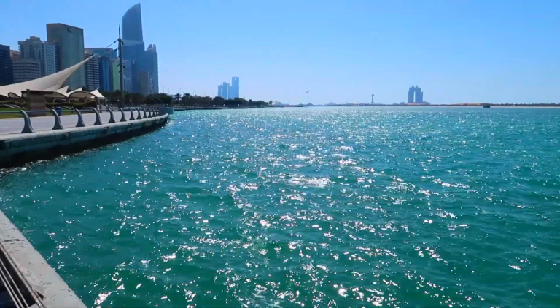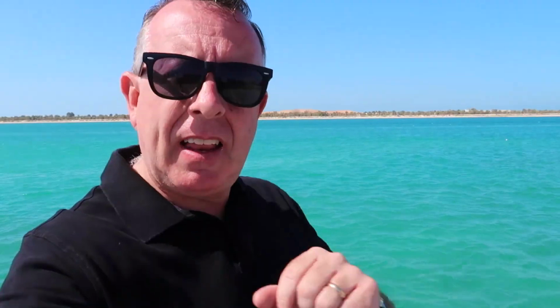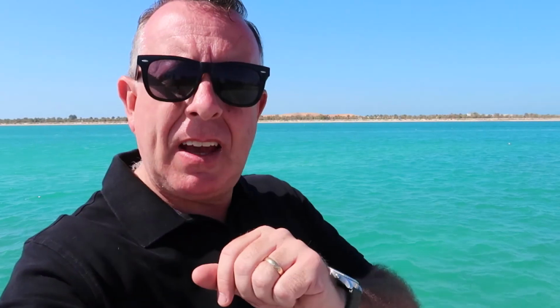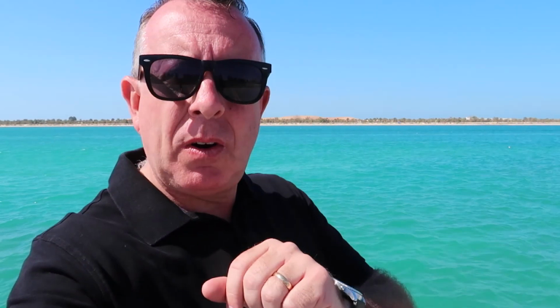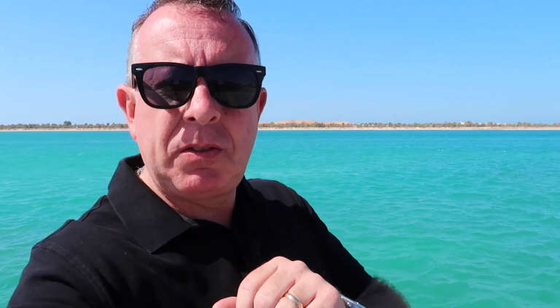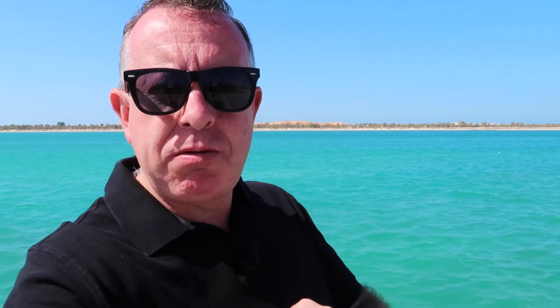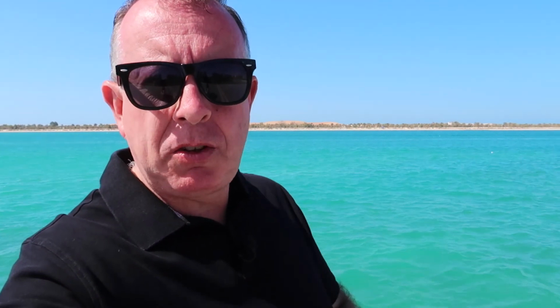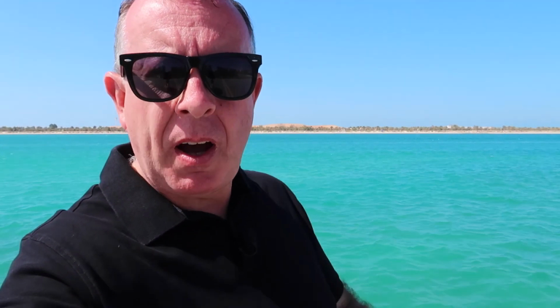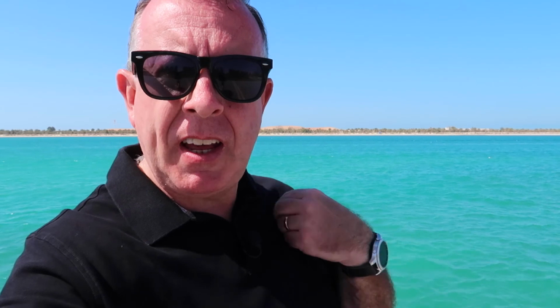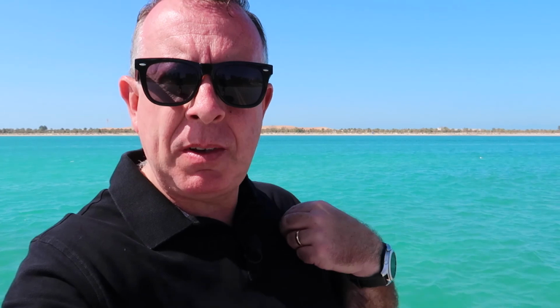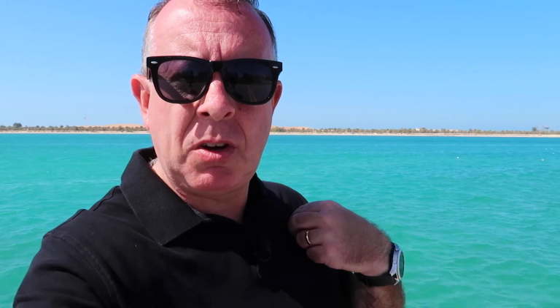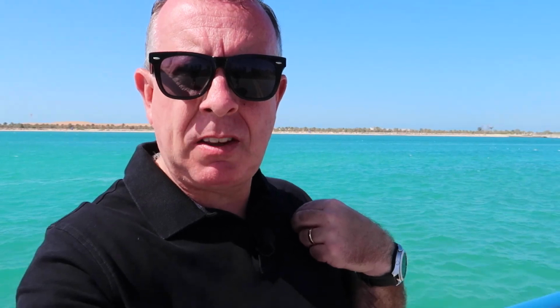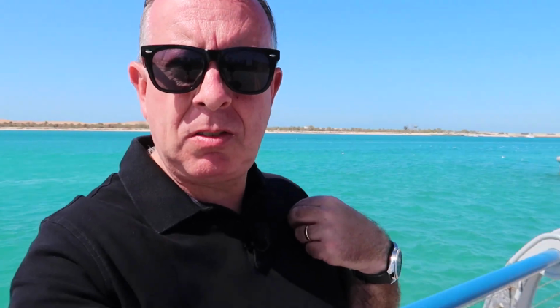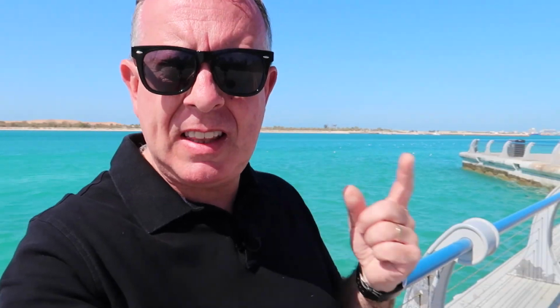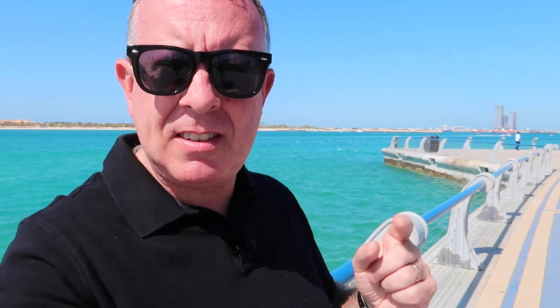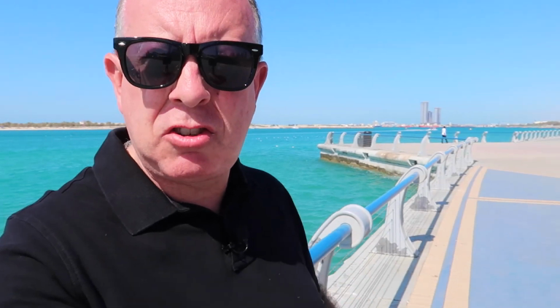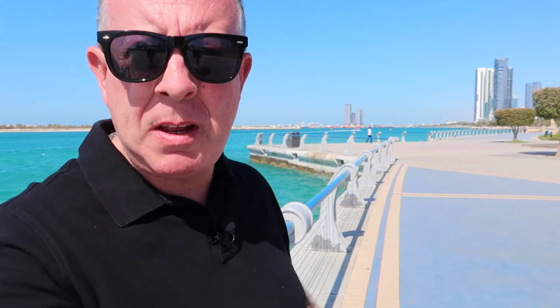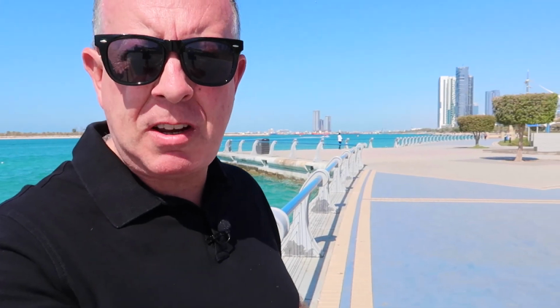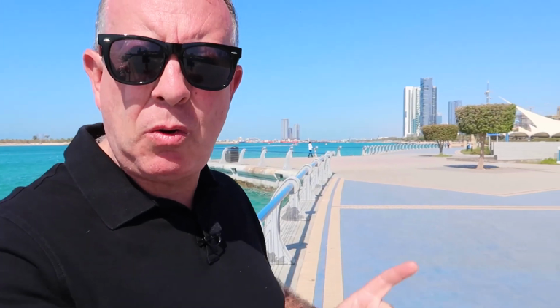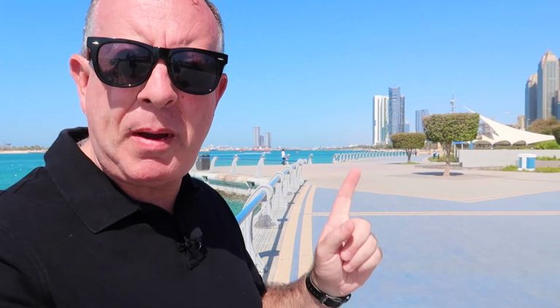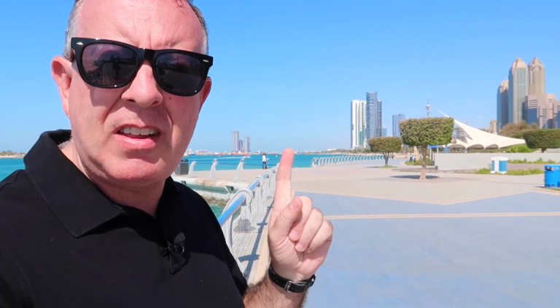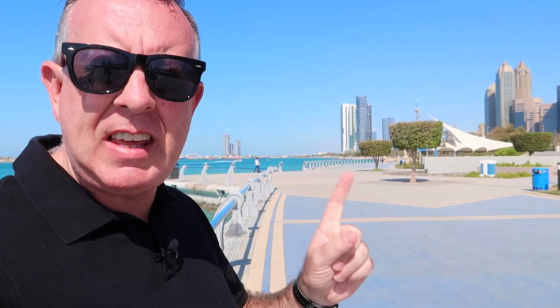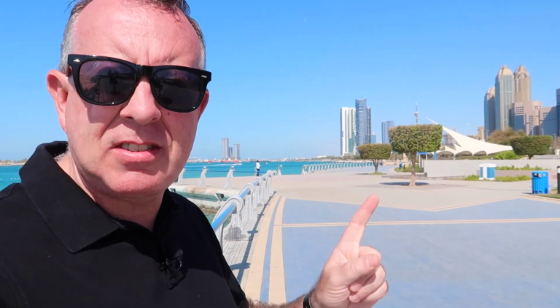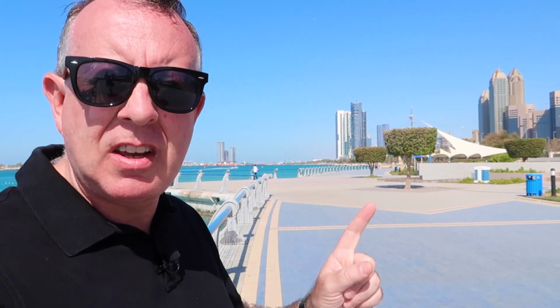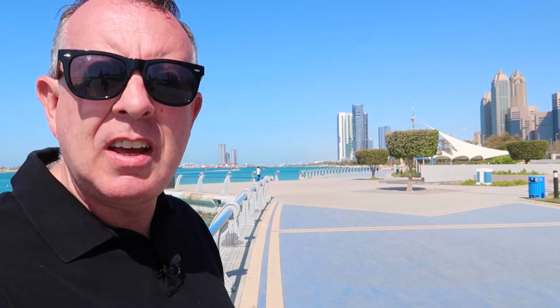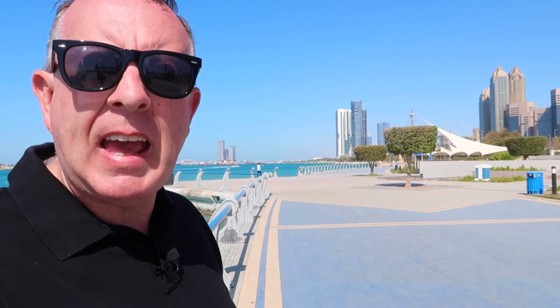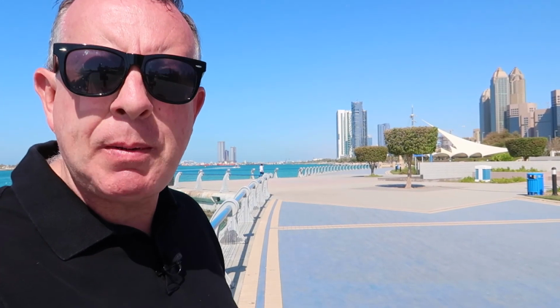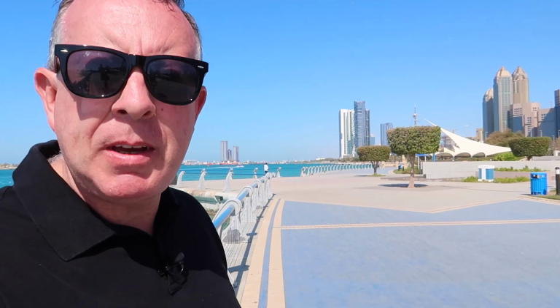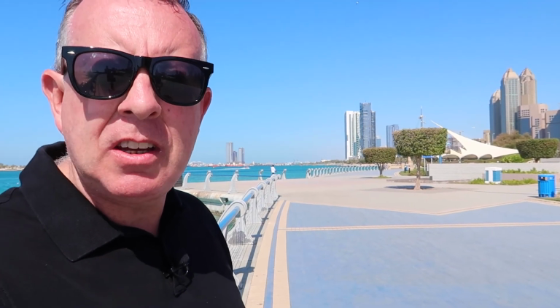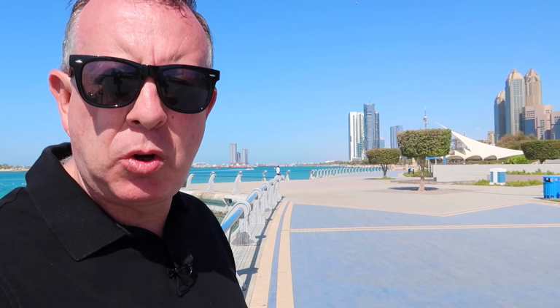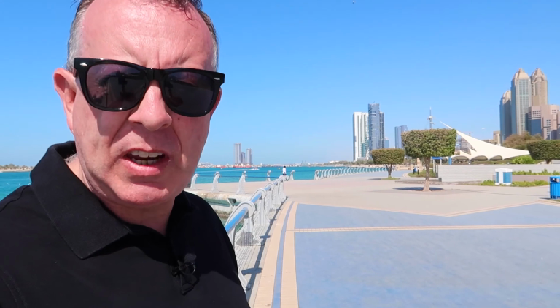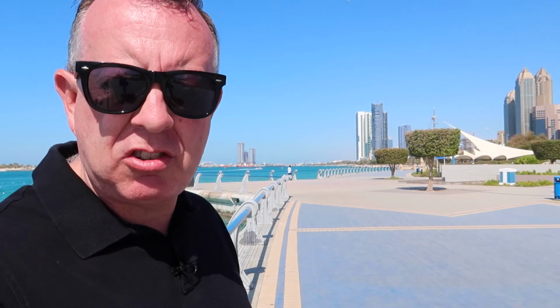Hello there, welcome to Proper Dubai. My name is Stuart Matthews and this is a two-minute brief all about this — the Abu Dhabi Corniche.